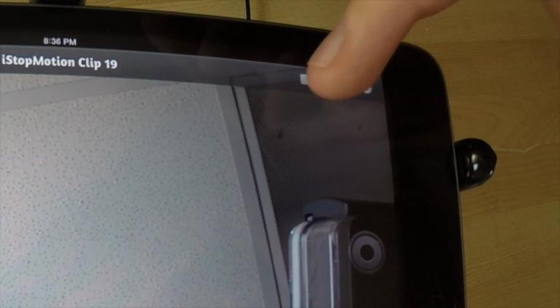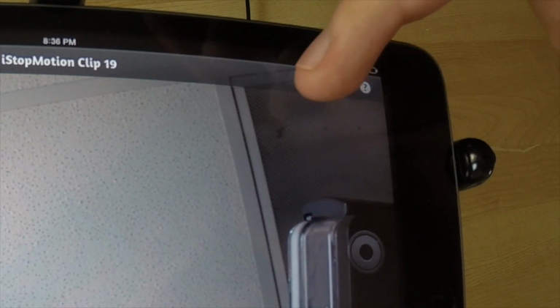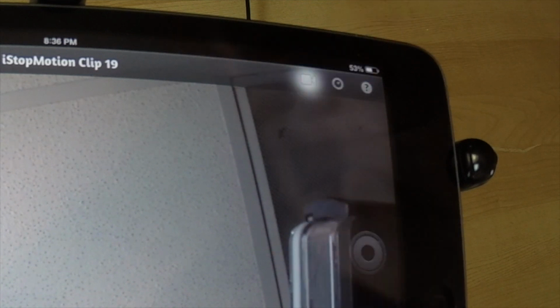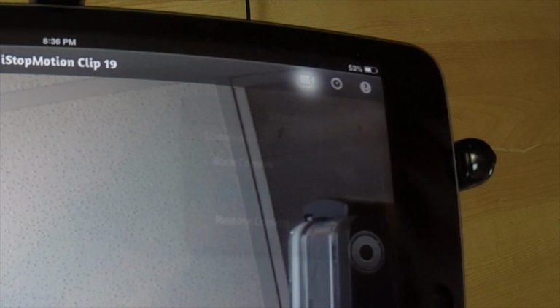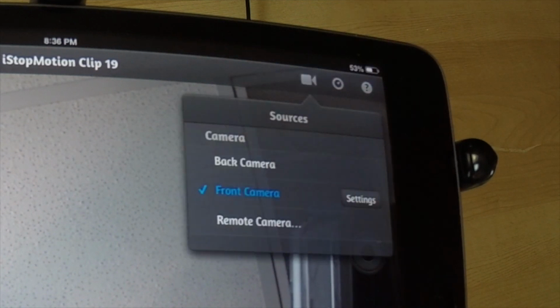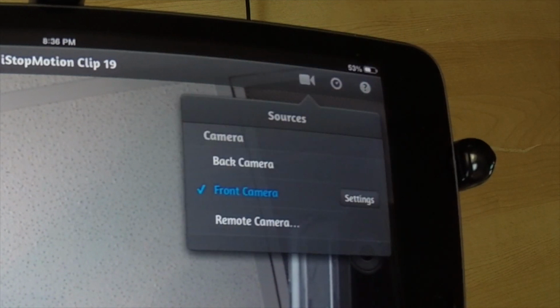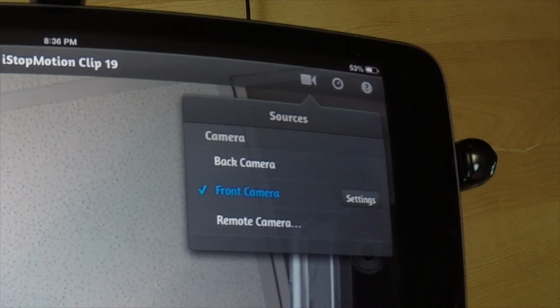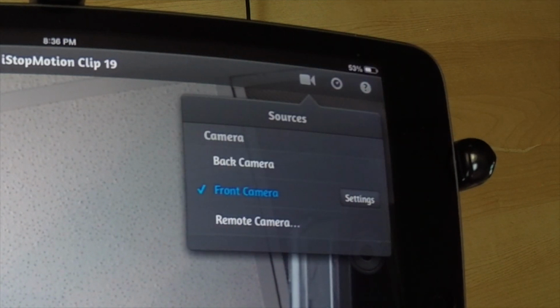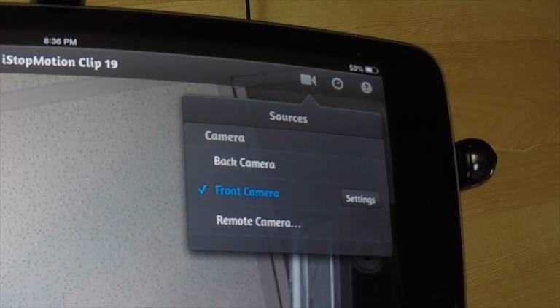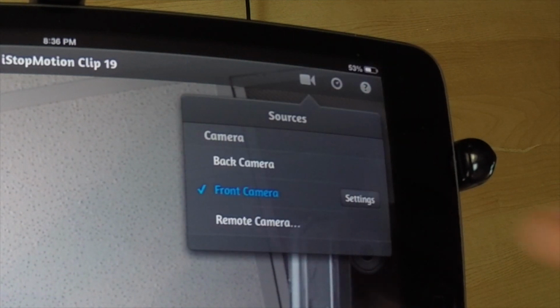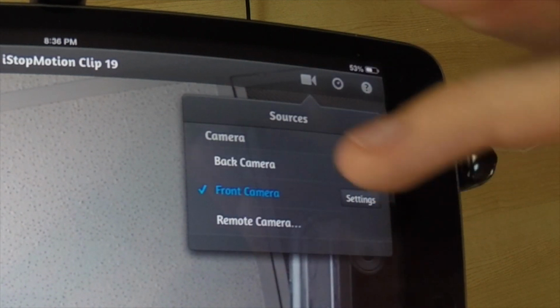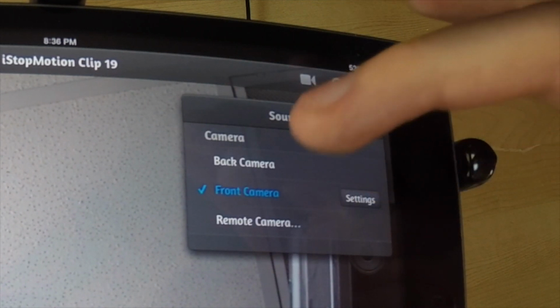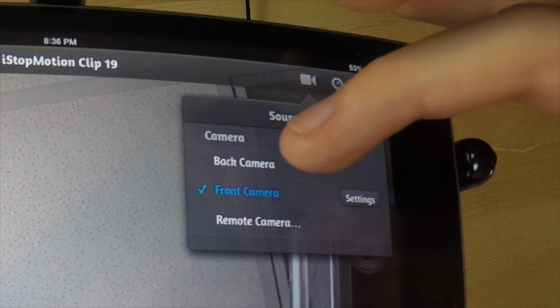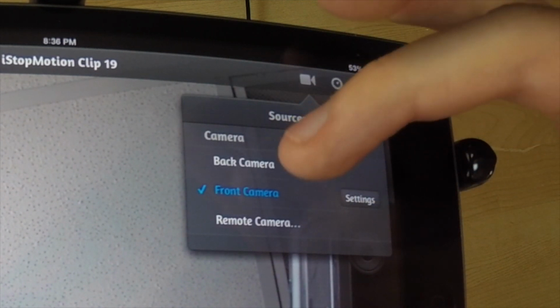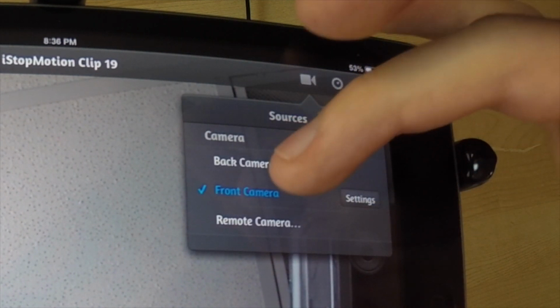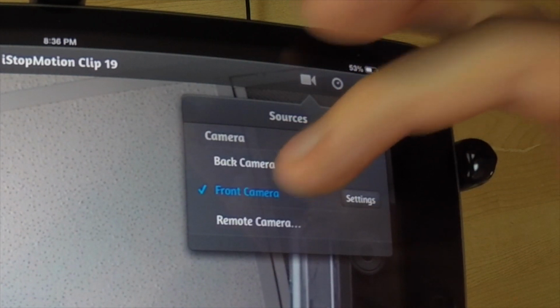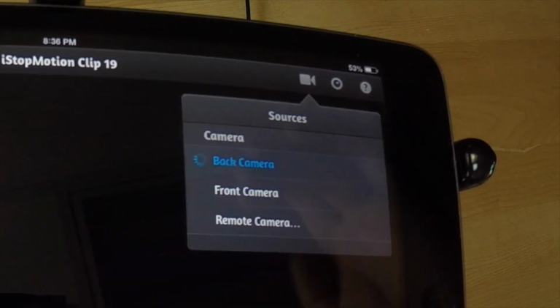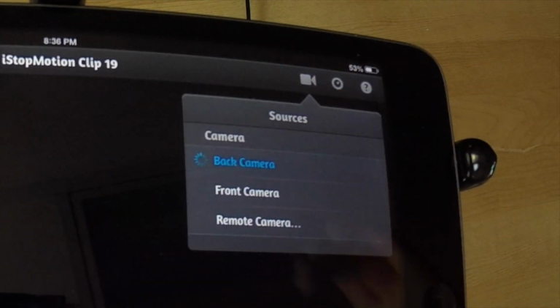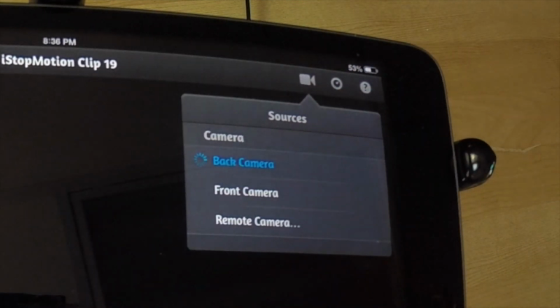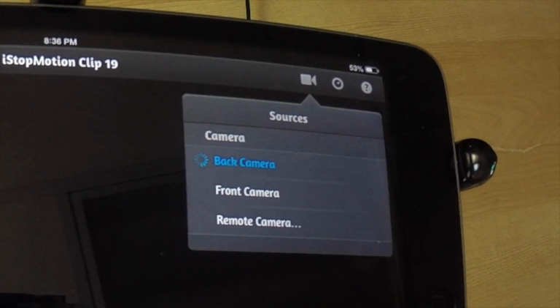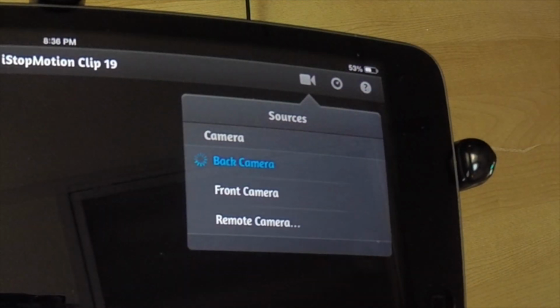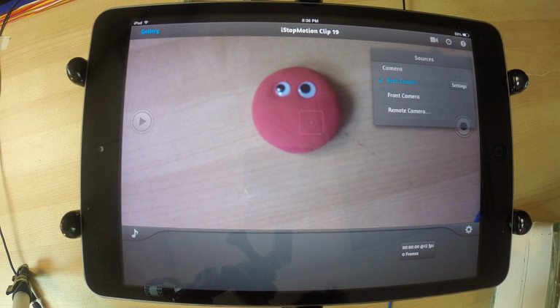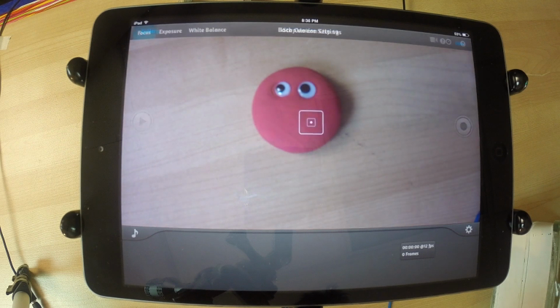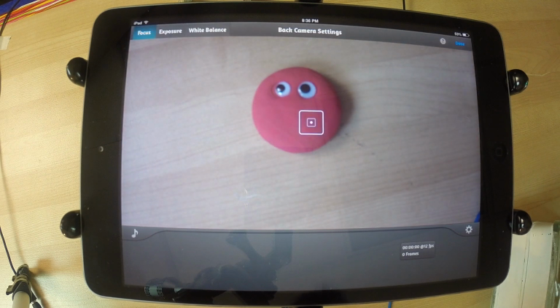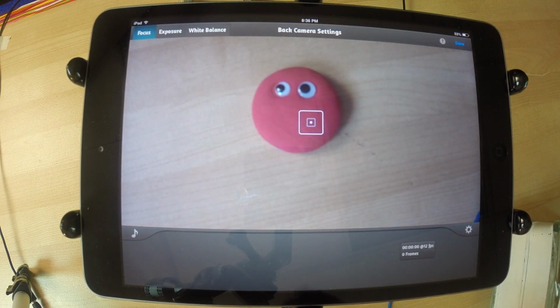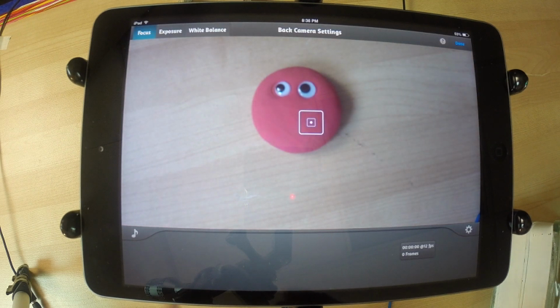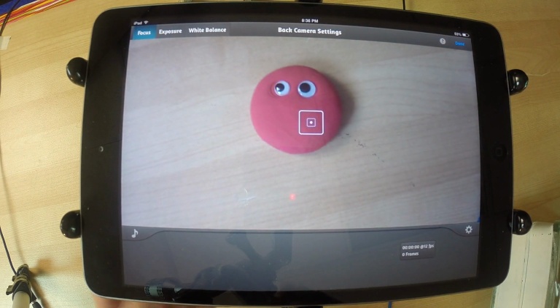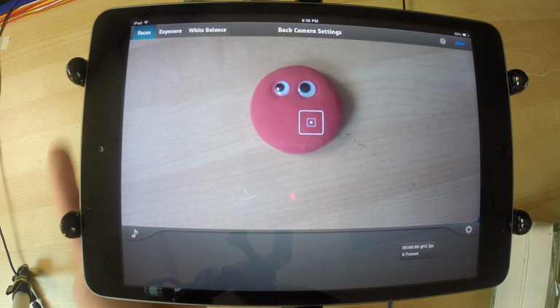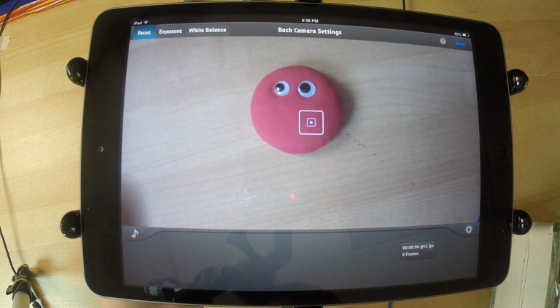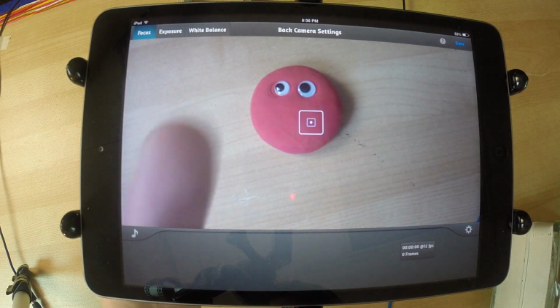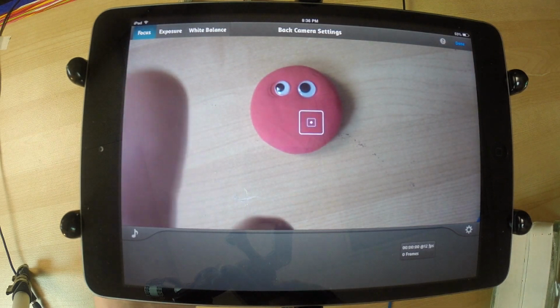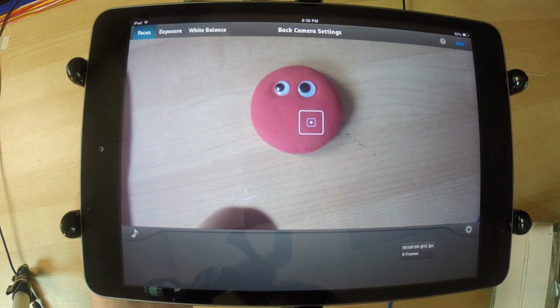Tap the little camera in the corner and it will give you the back camera — the camera that's back here.